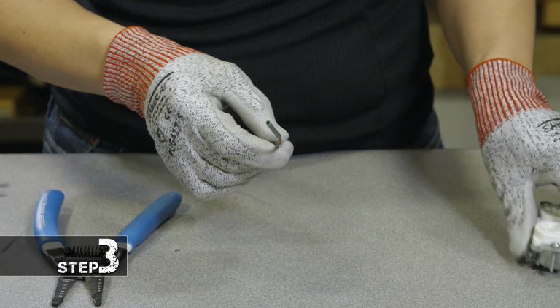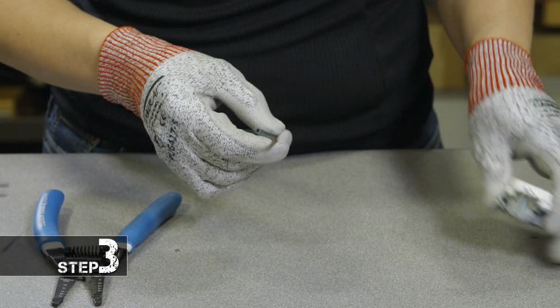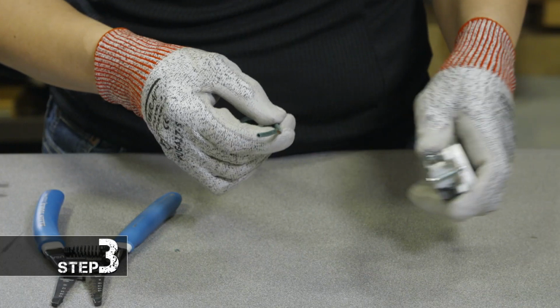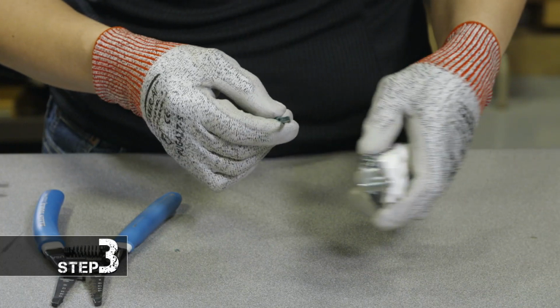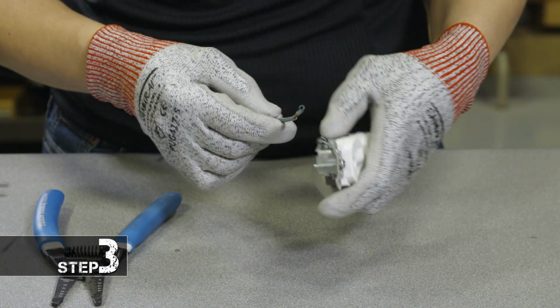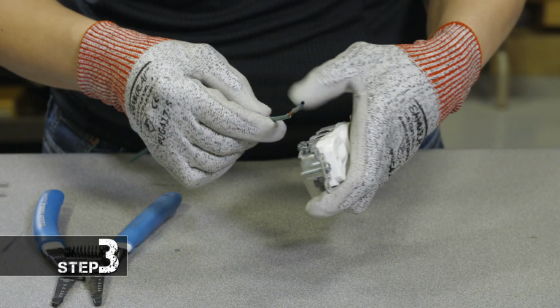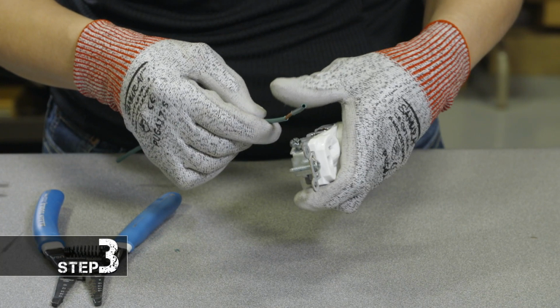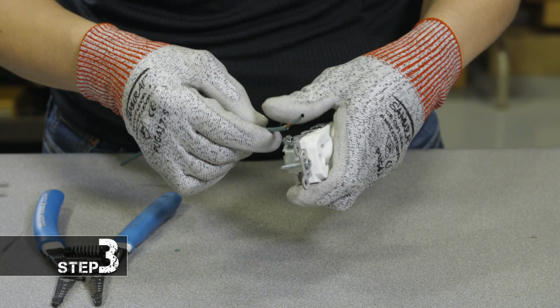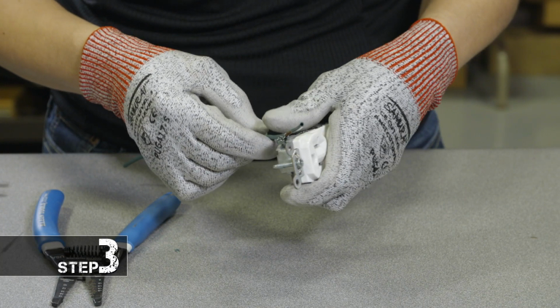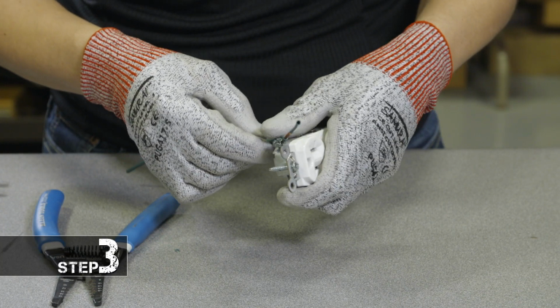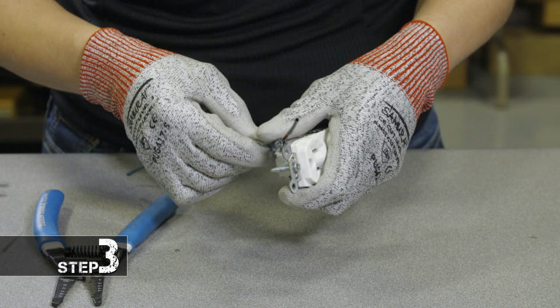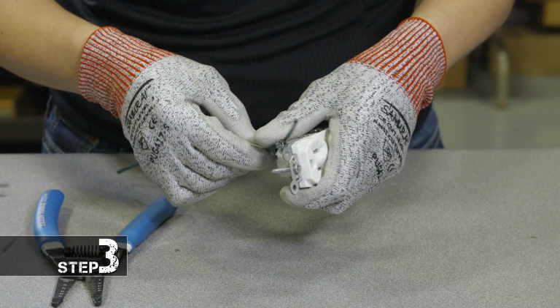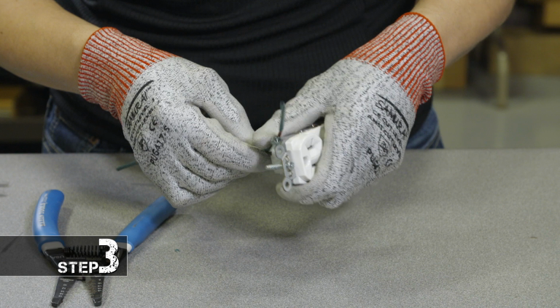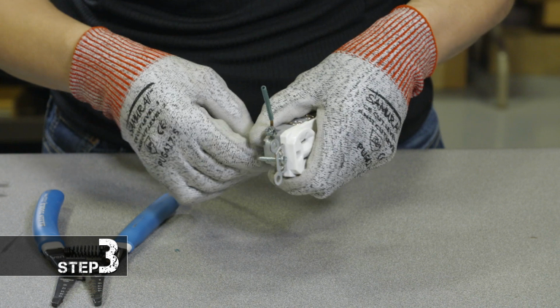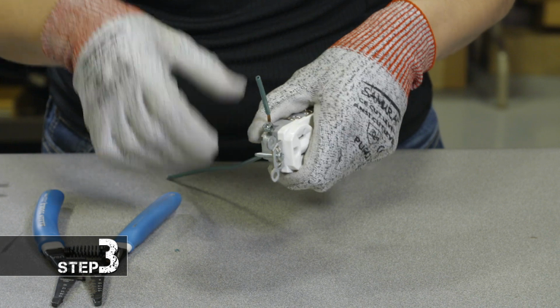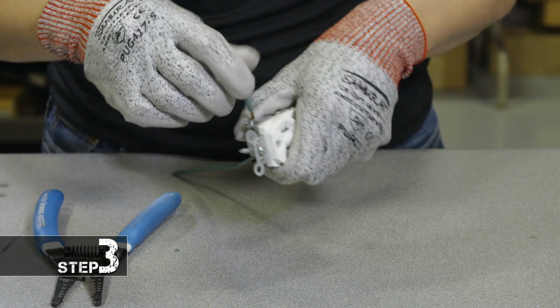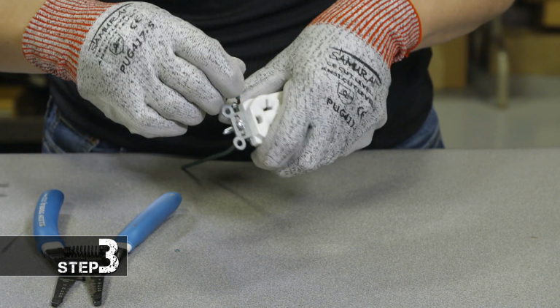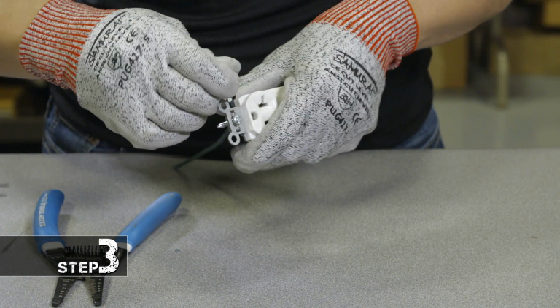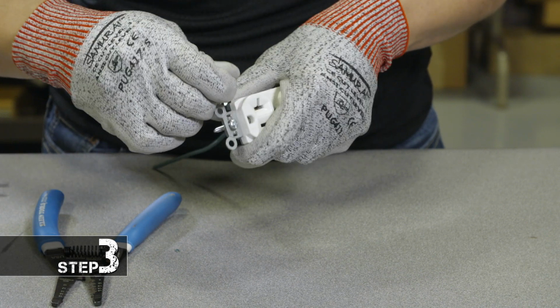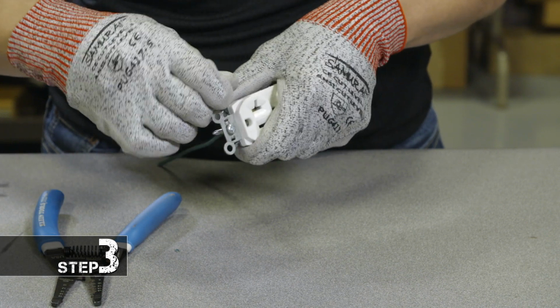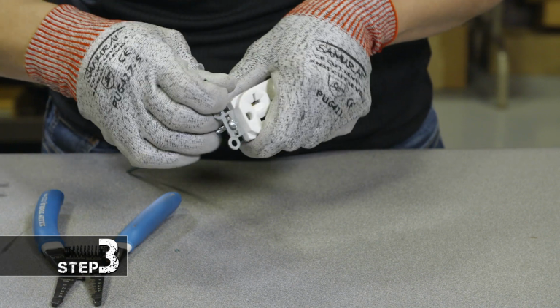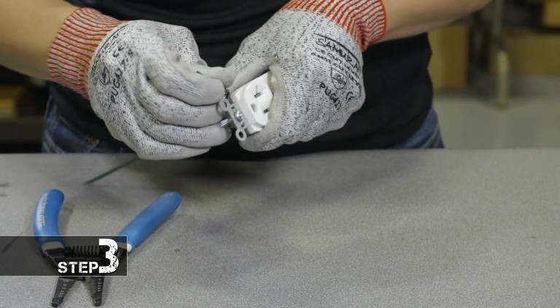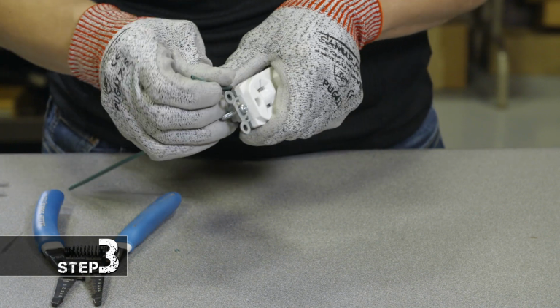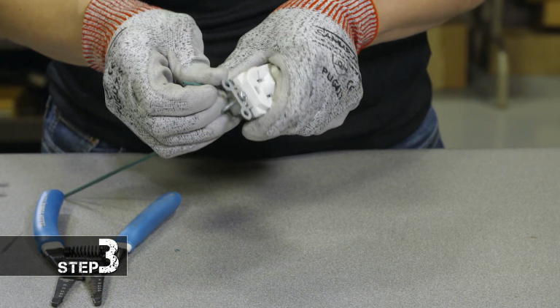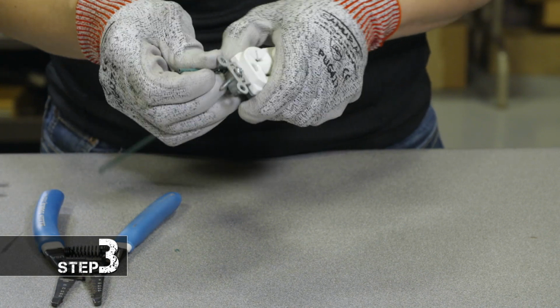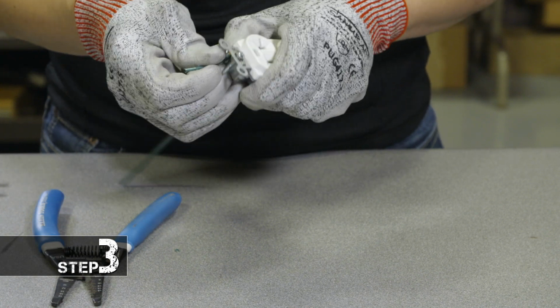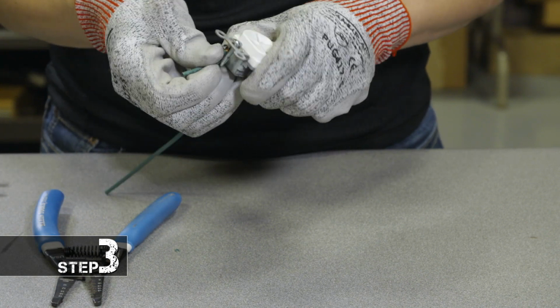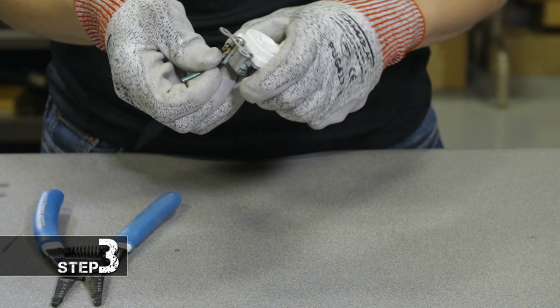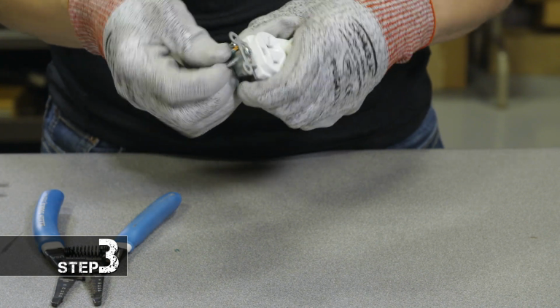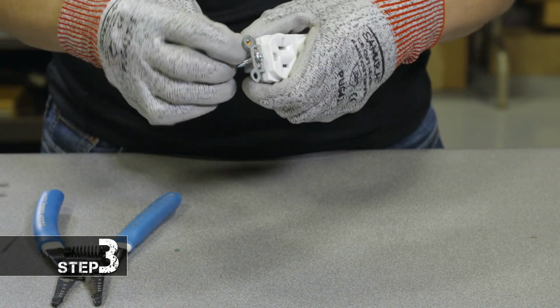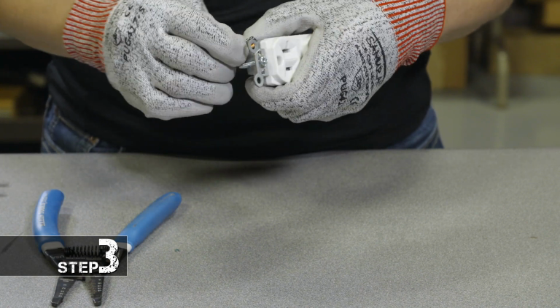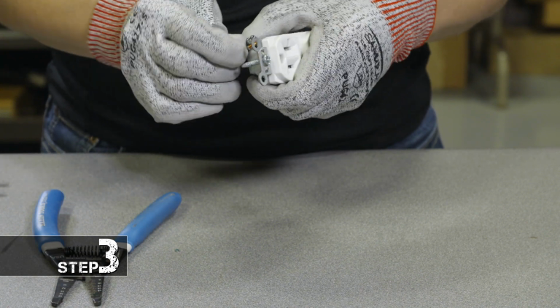Step three, you're going to take the wire that you stripped and wrap it around the screw terminal on your receptacle.